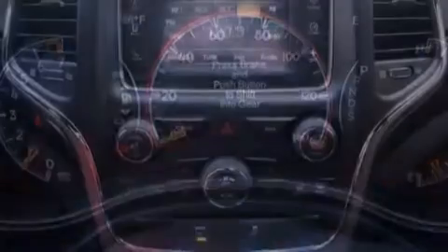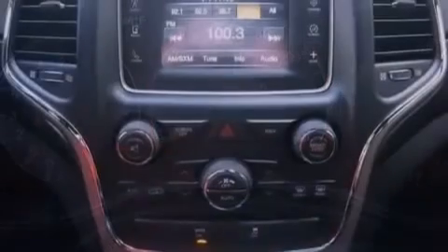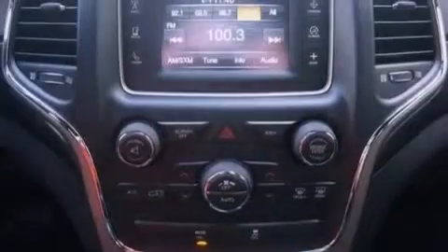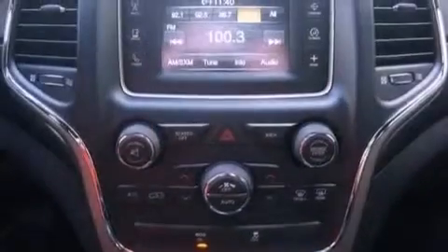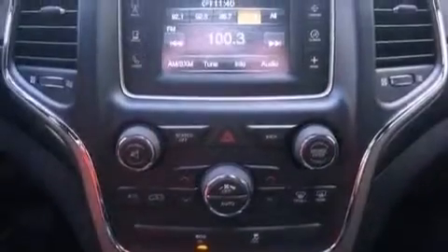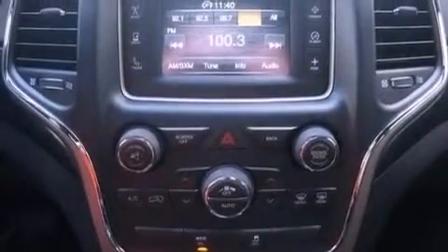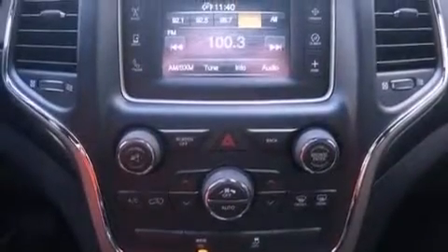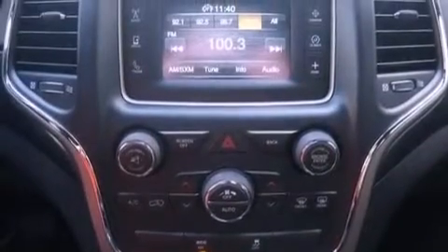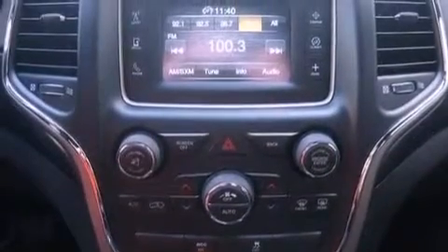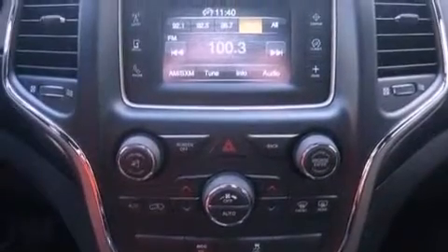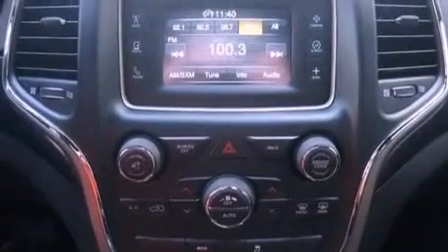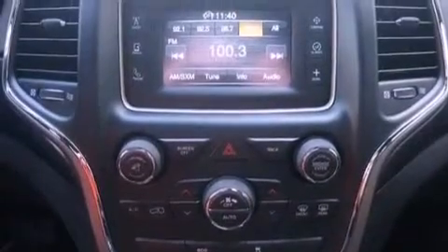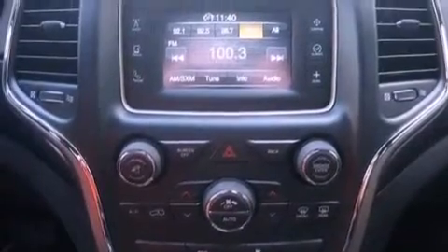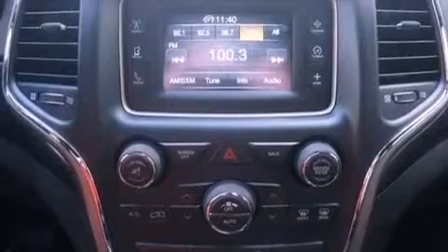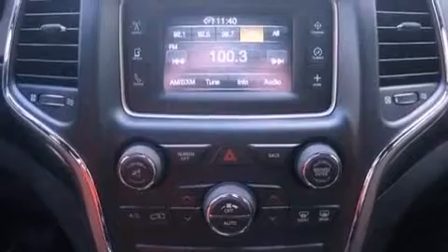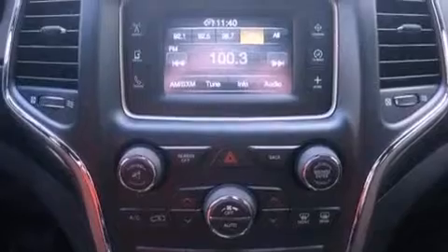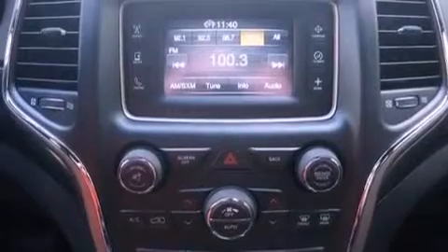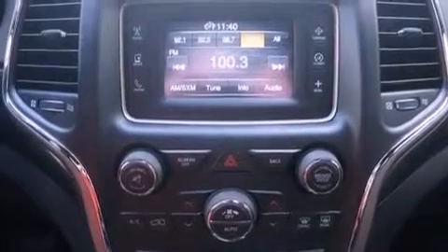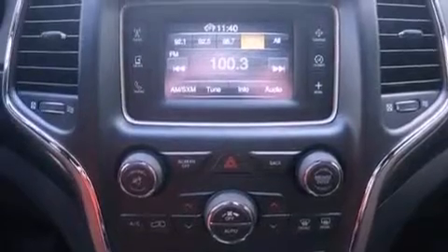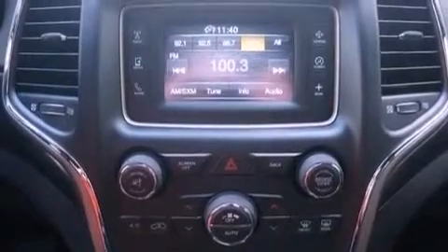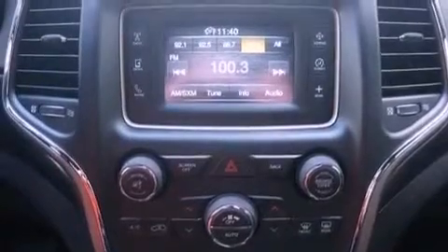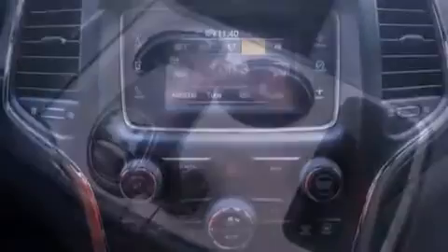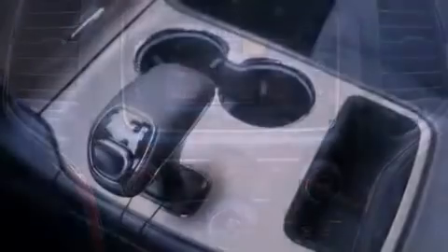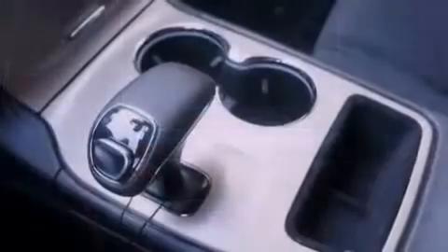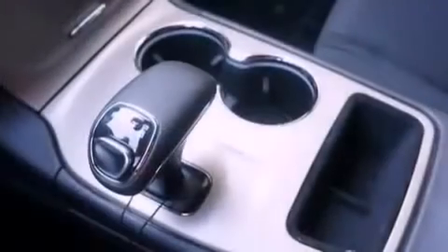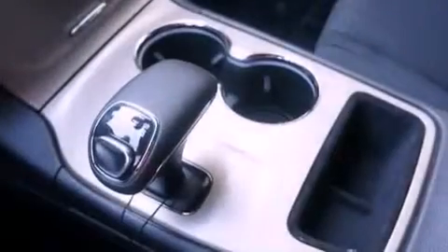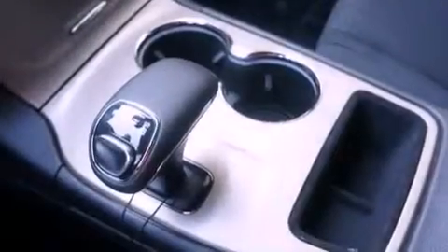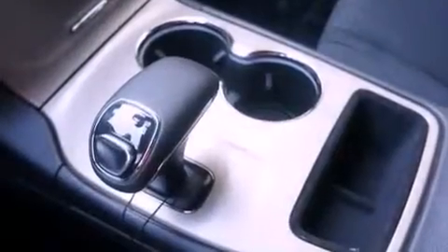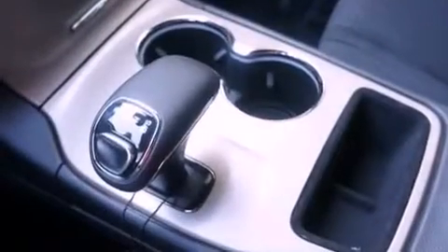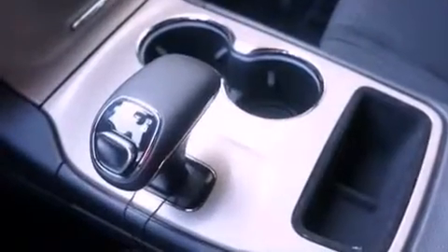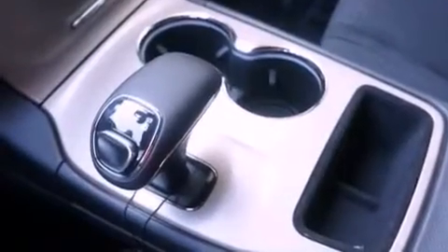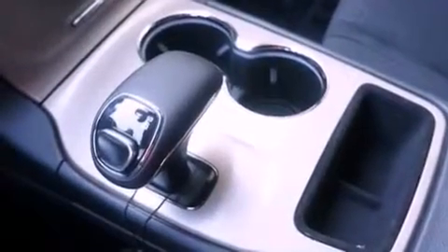An illuminated driver's side vanity mirror, LED taillights, steering wheel mounted controls, and a rear spoiler.